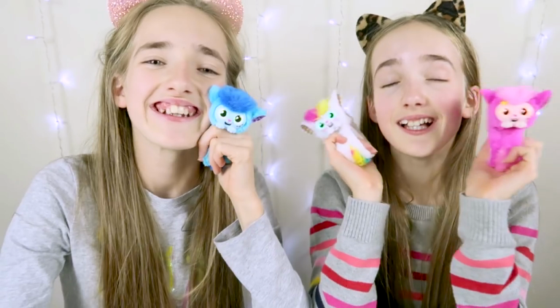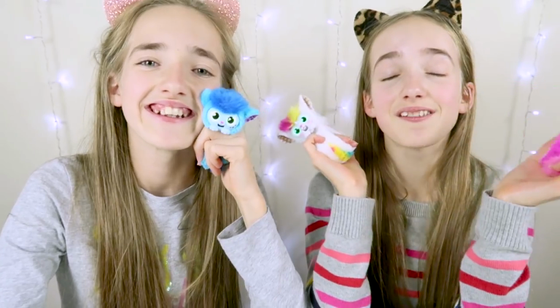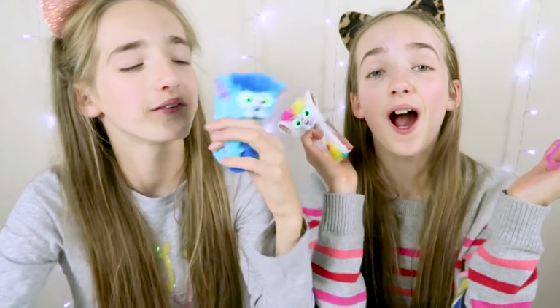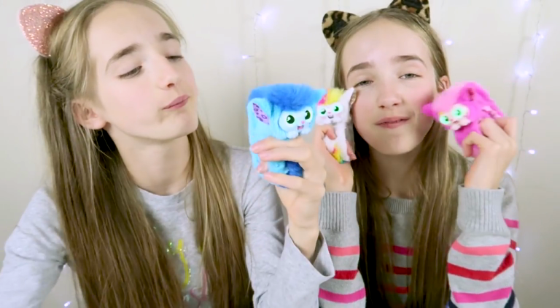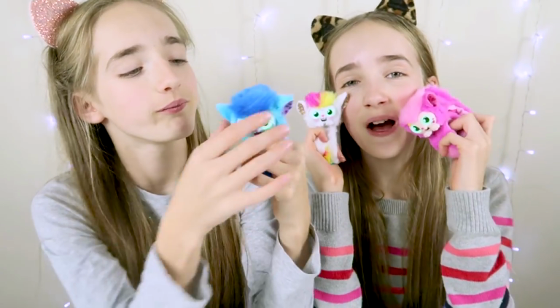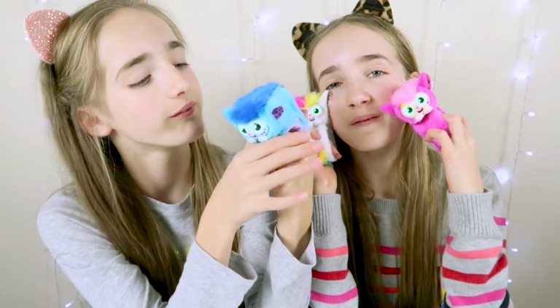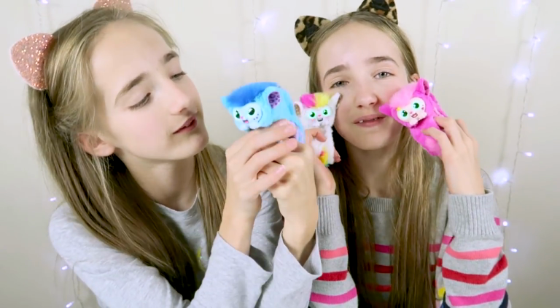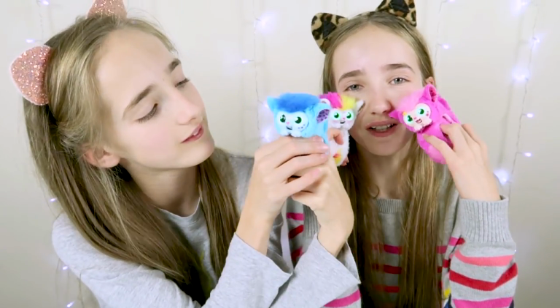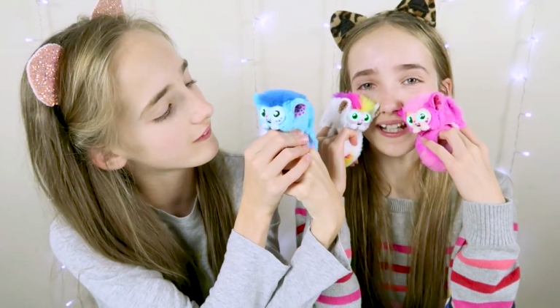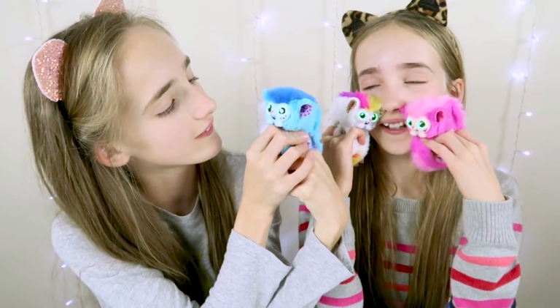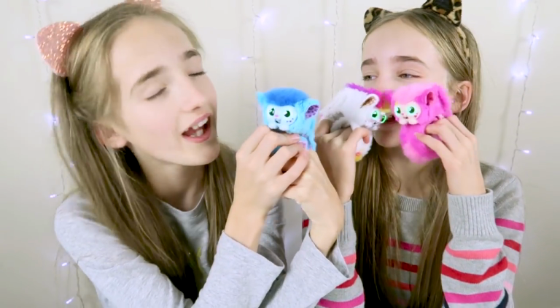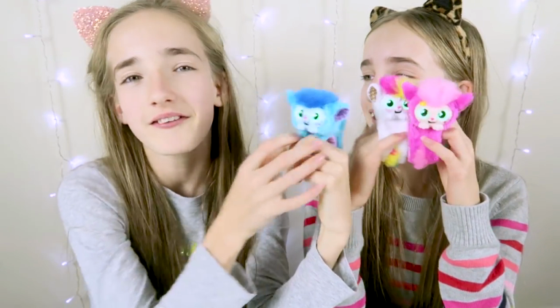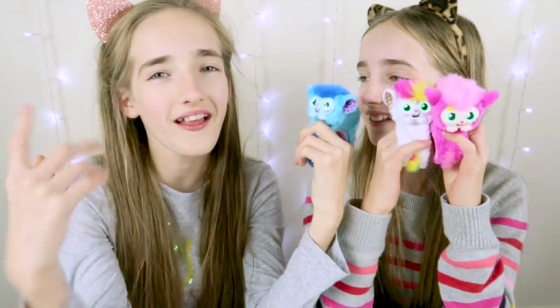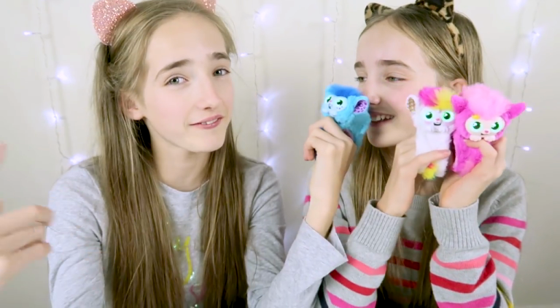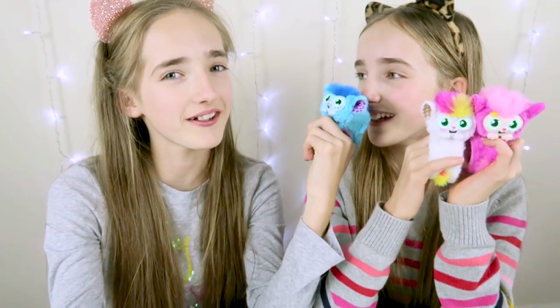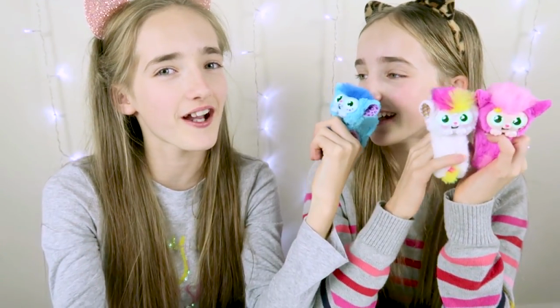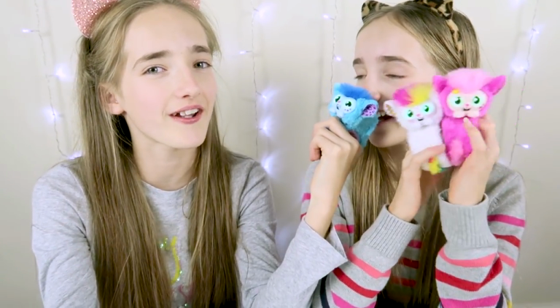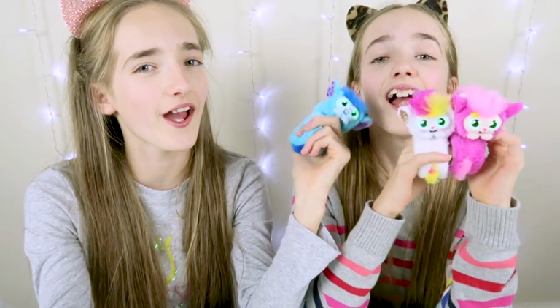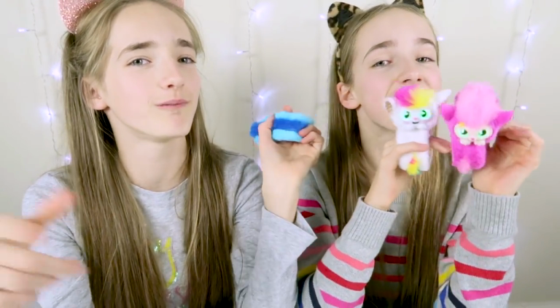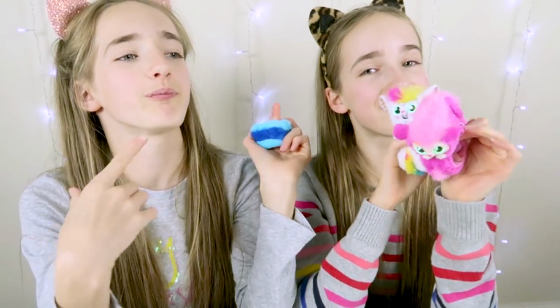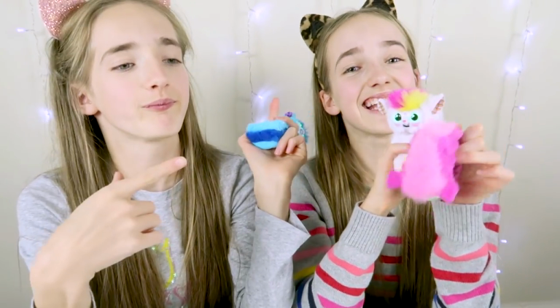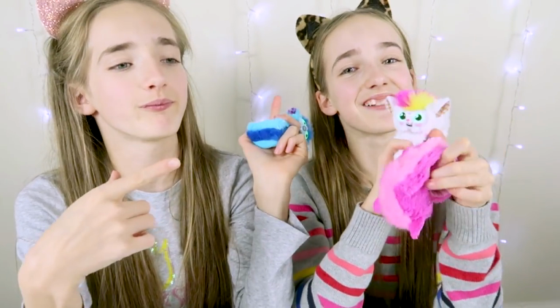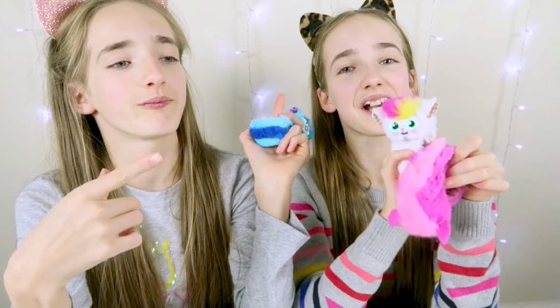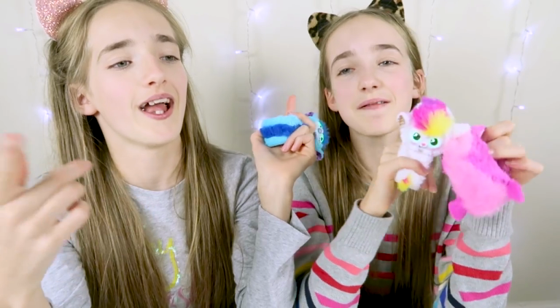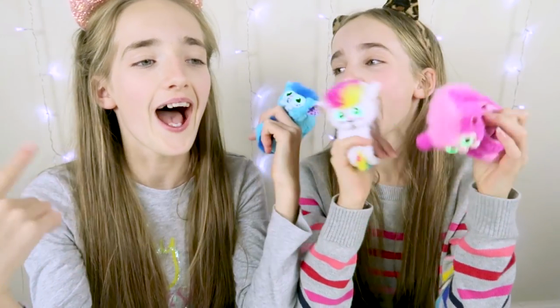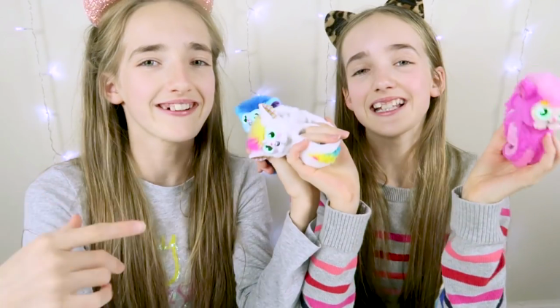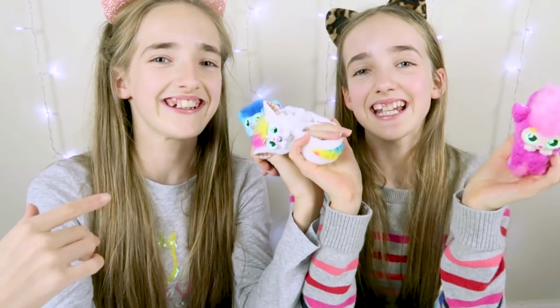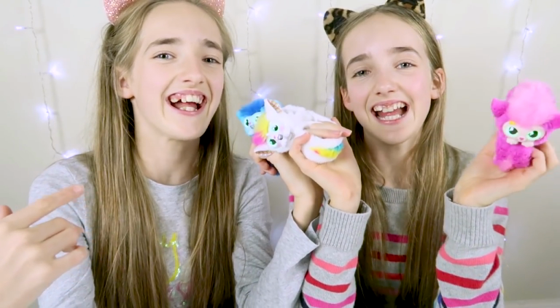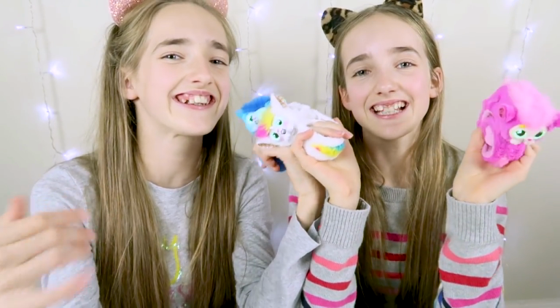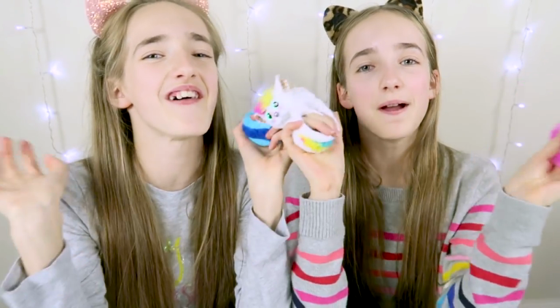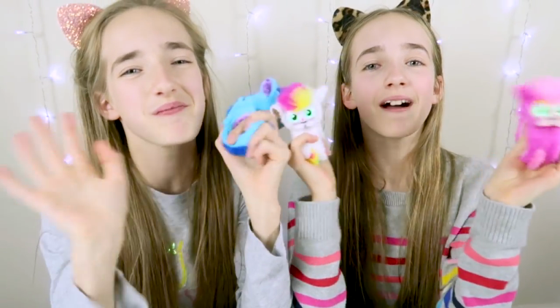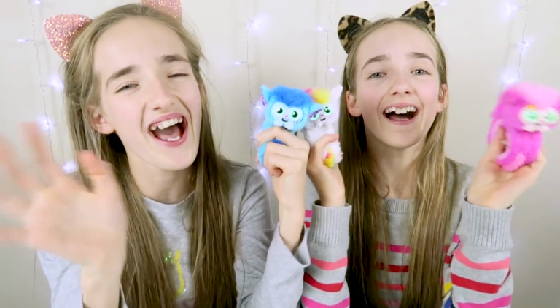So we hope you love them as much as we do. Thanks for watching our video. Don't forget to subscribe and we'll see you next time. Bye!